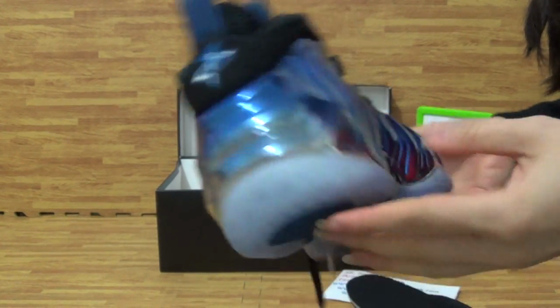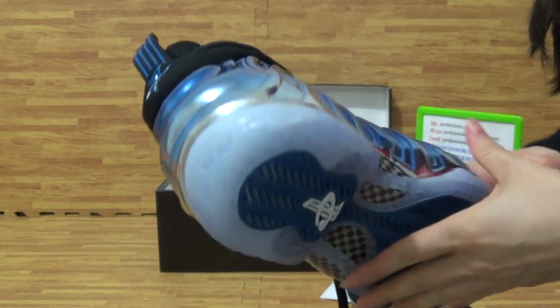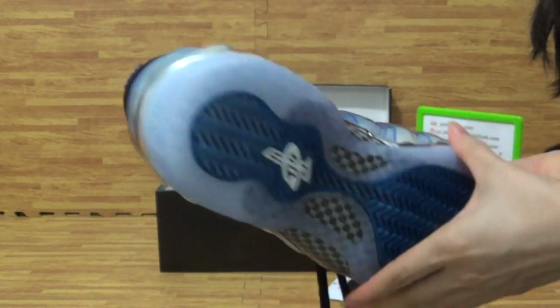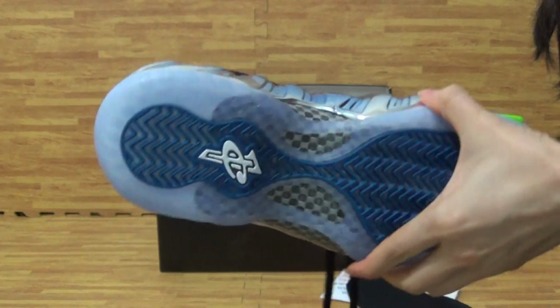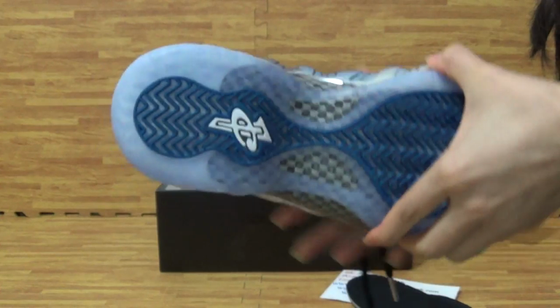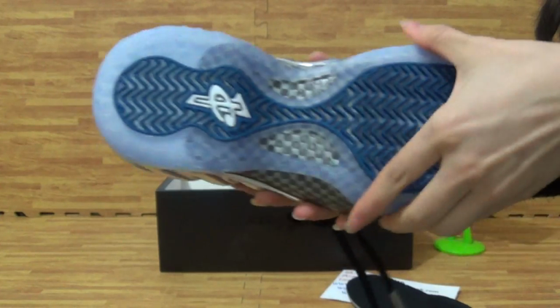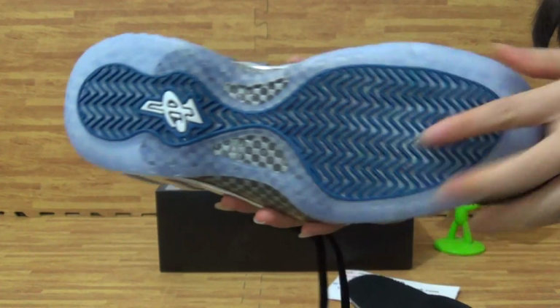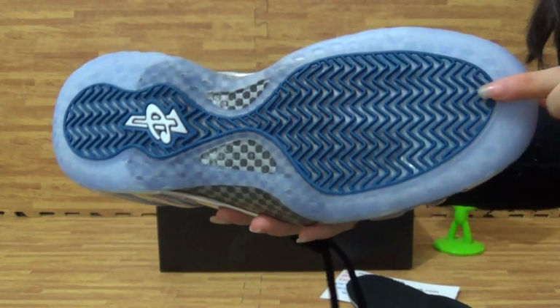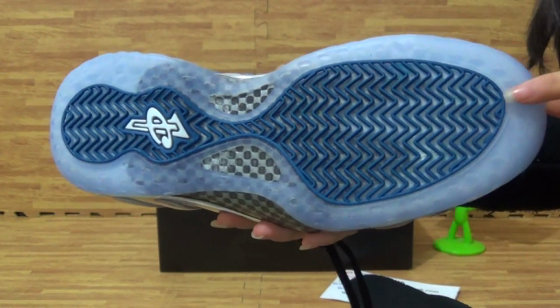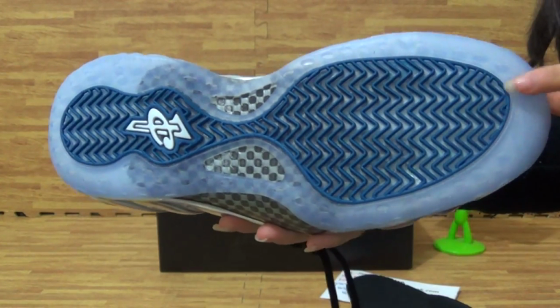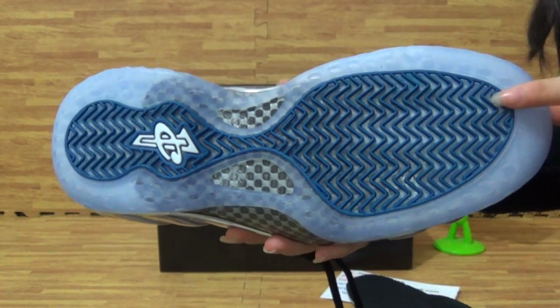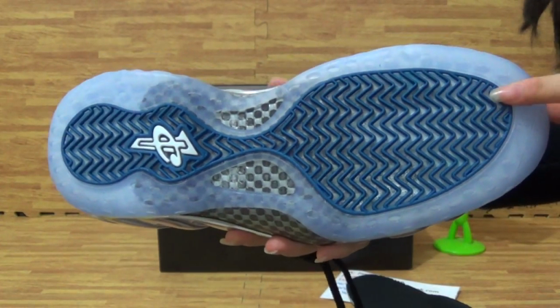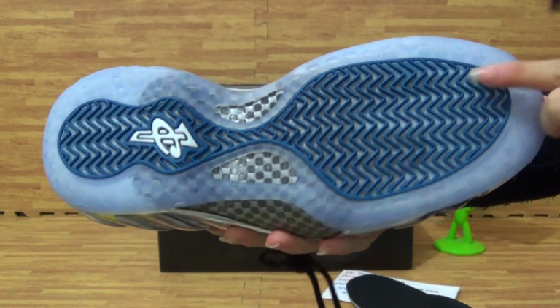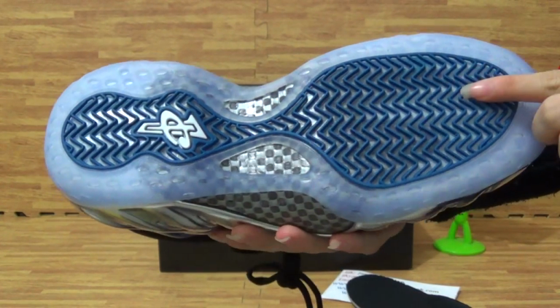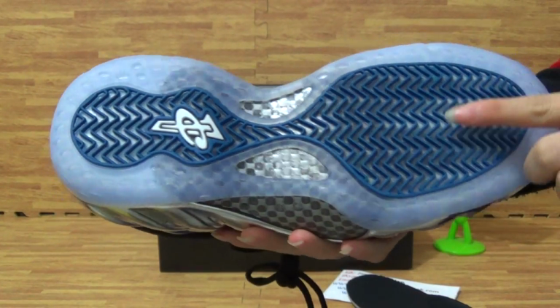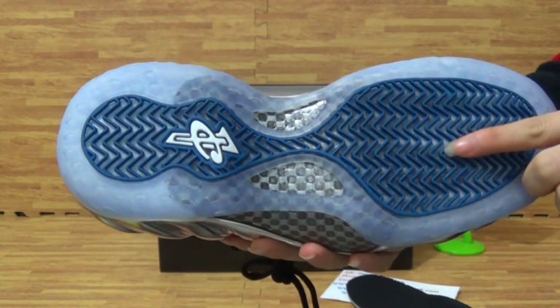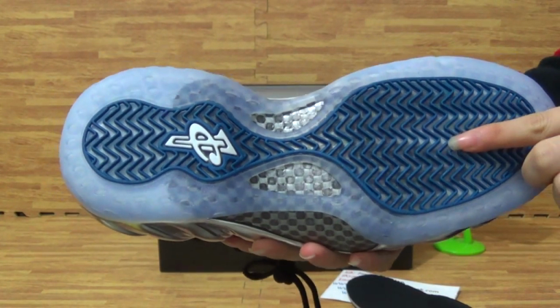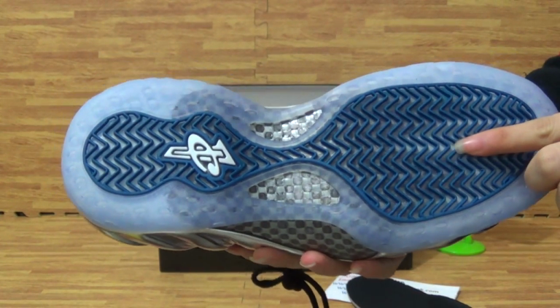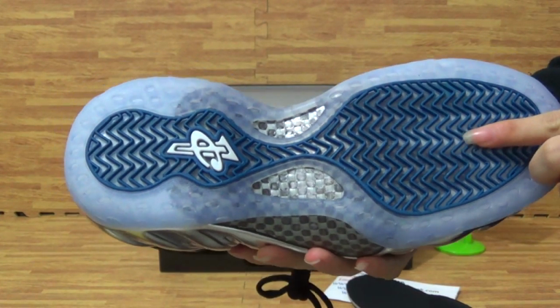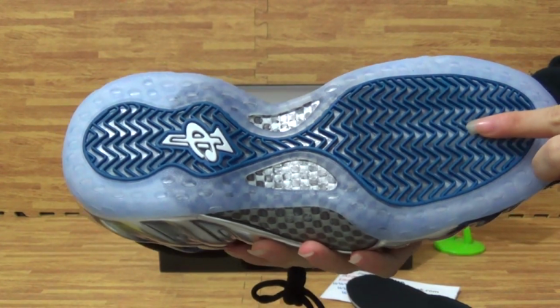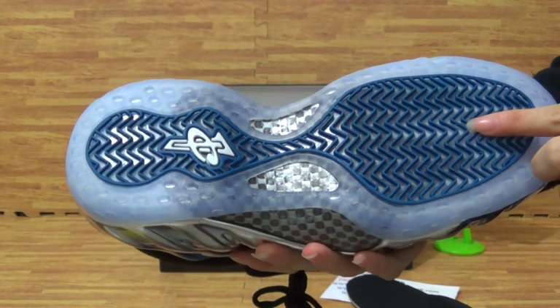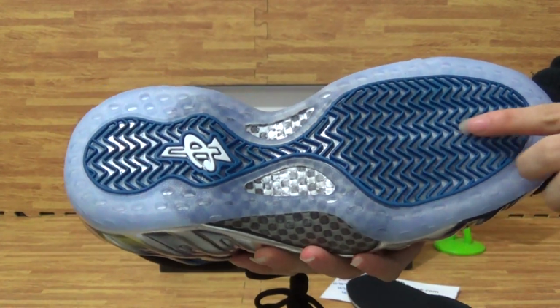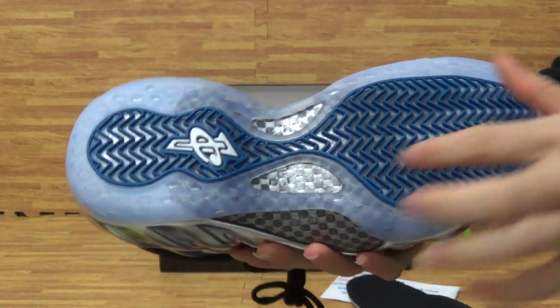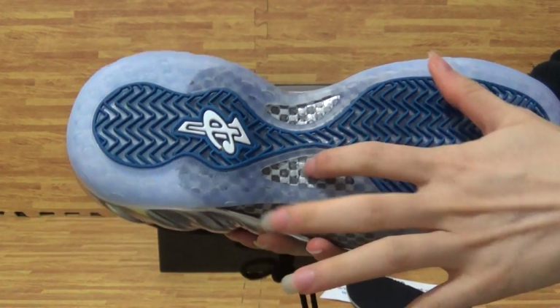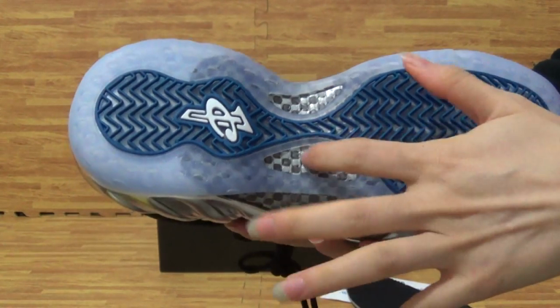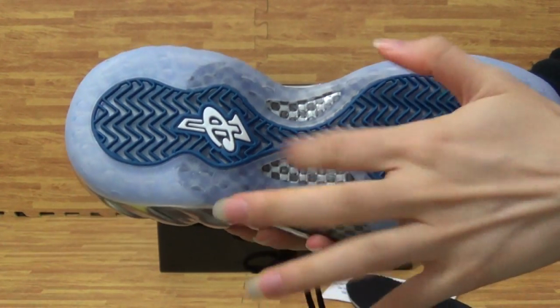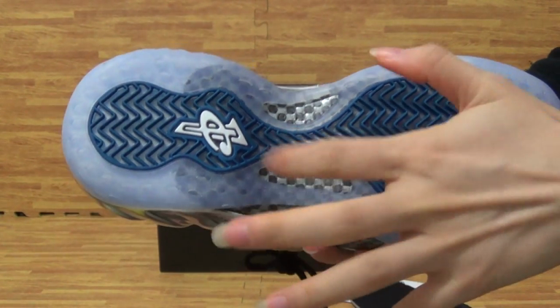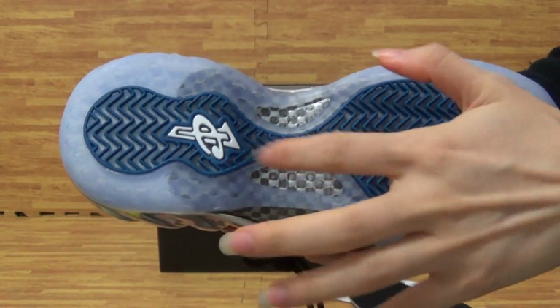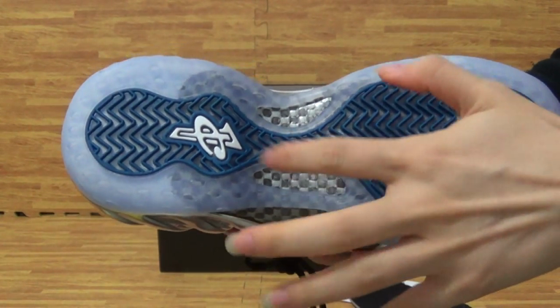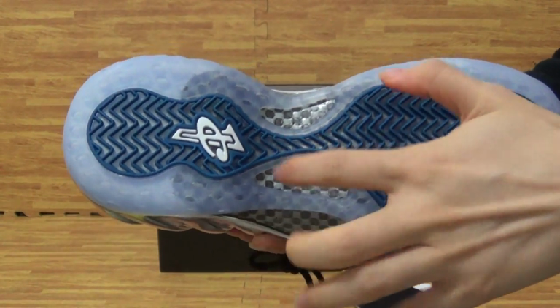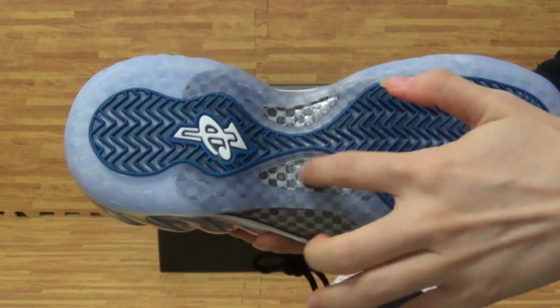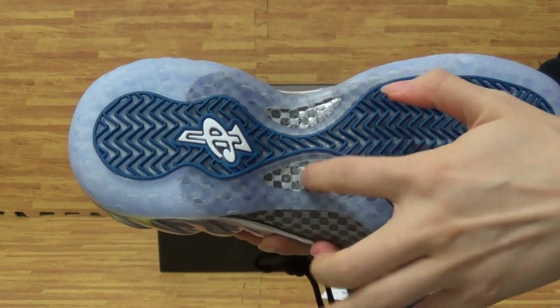This is the bottom. Ice blue, also with real cotton fiber here.